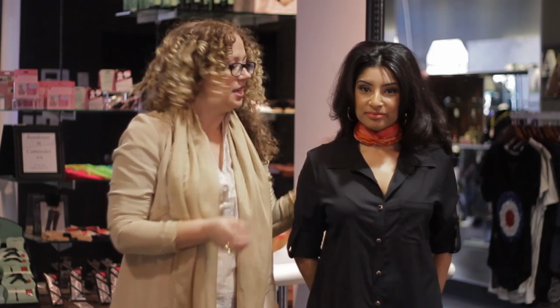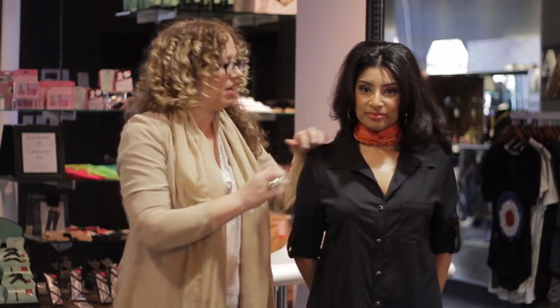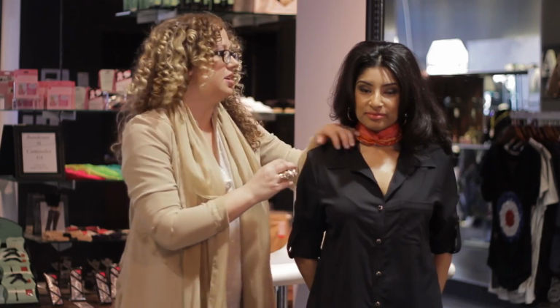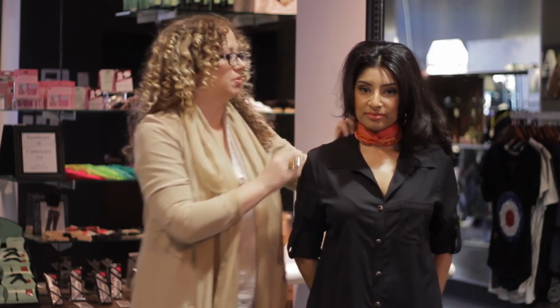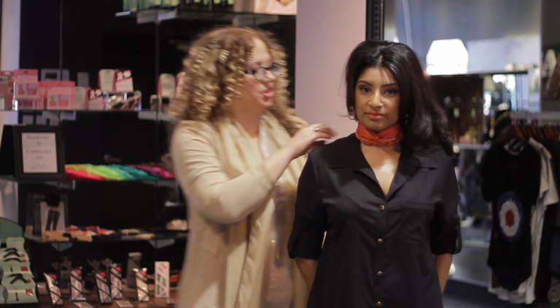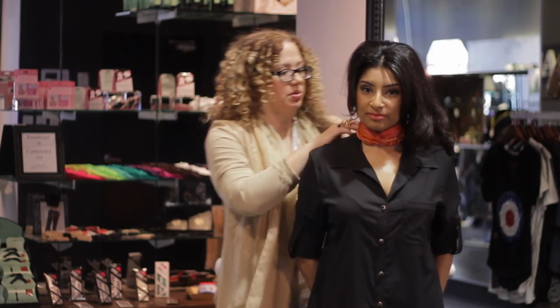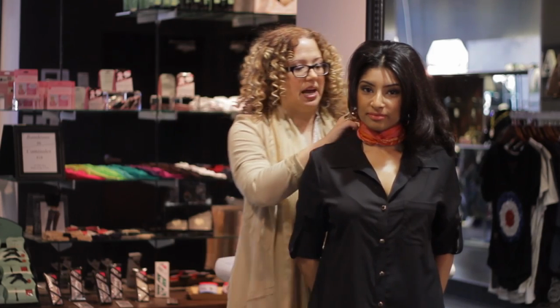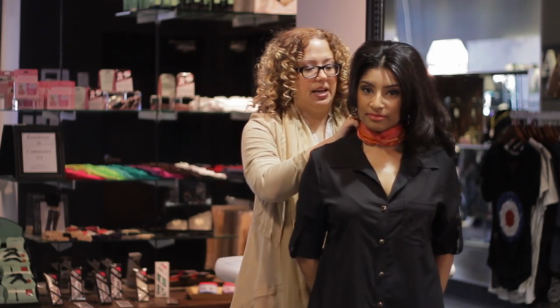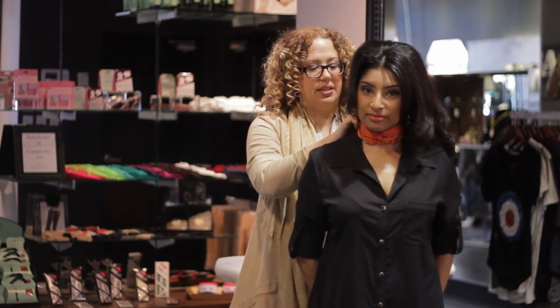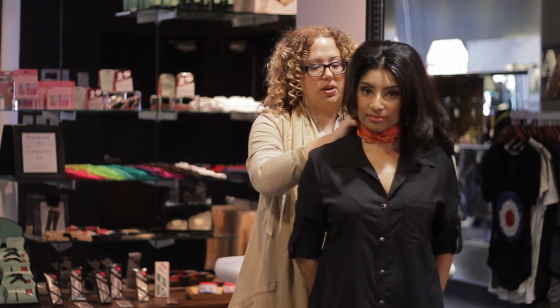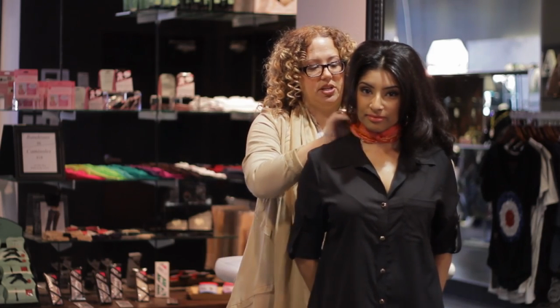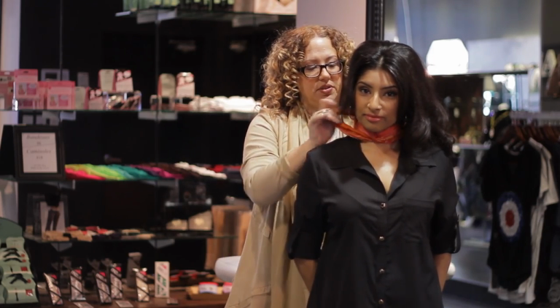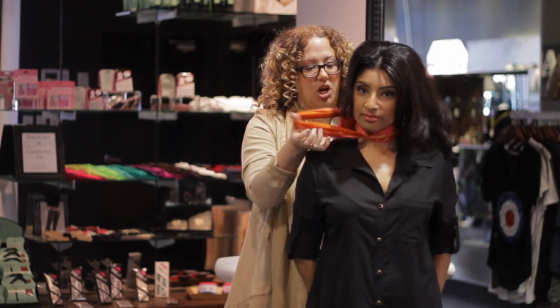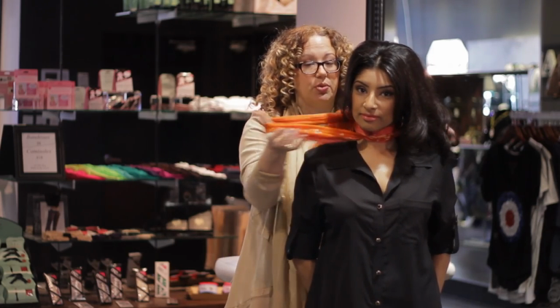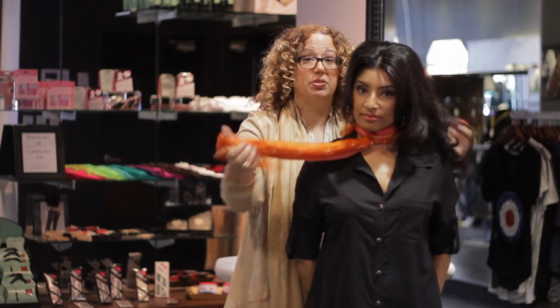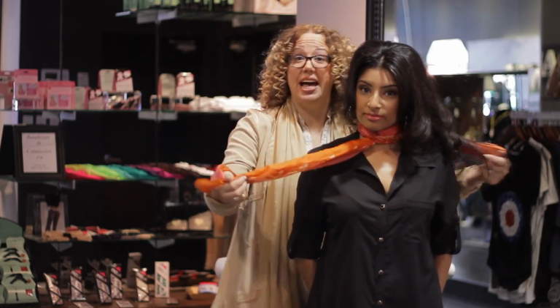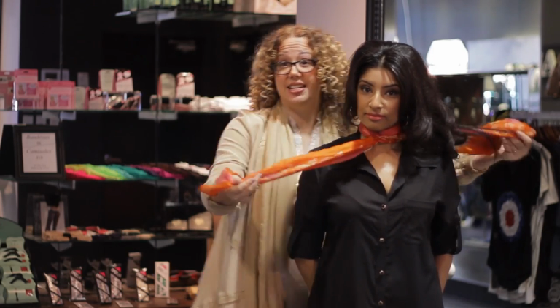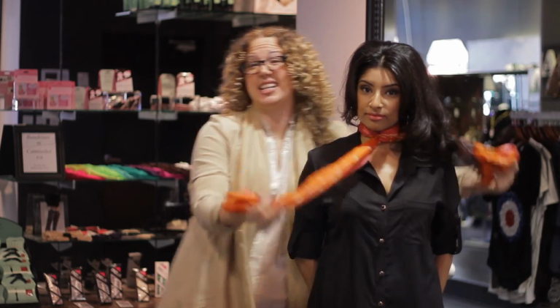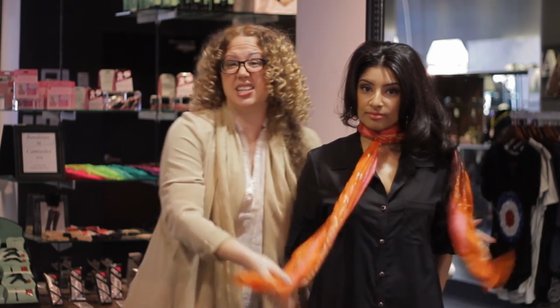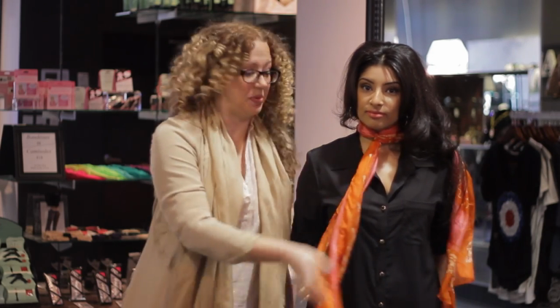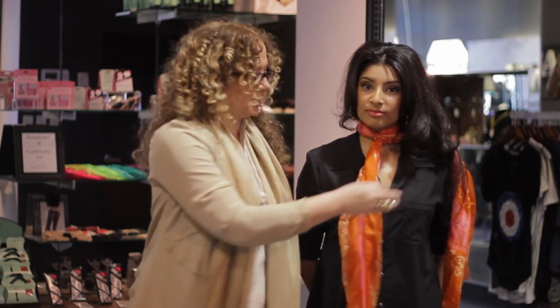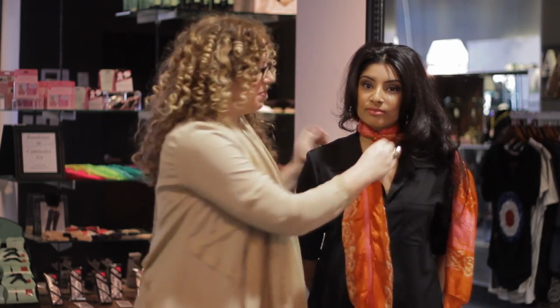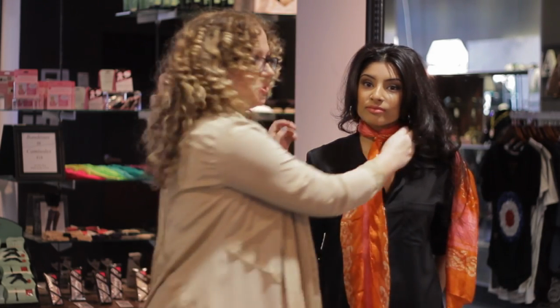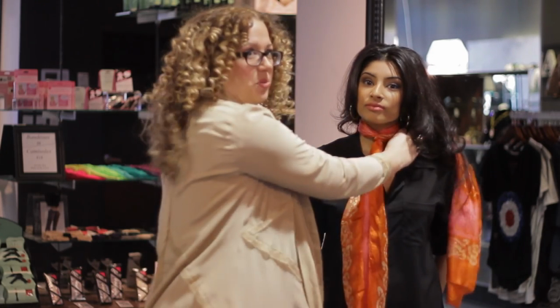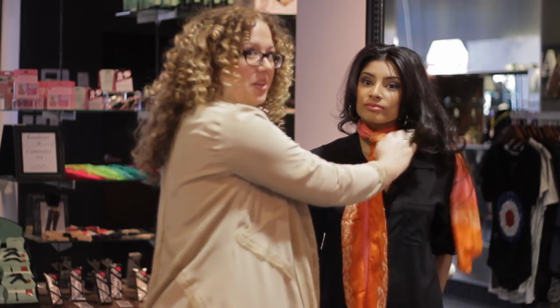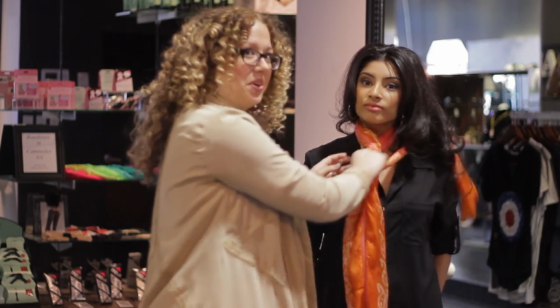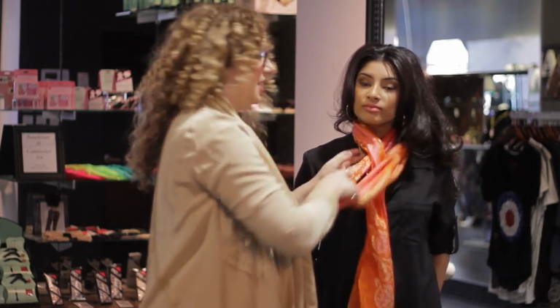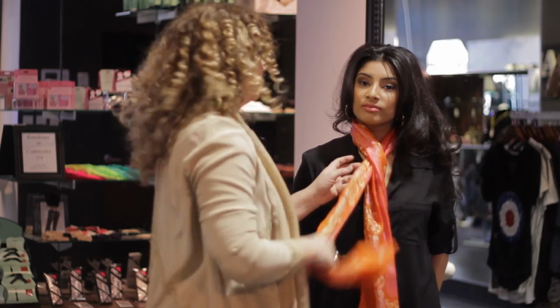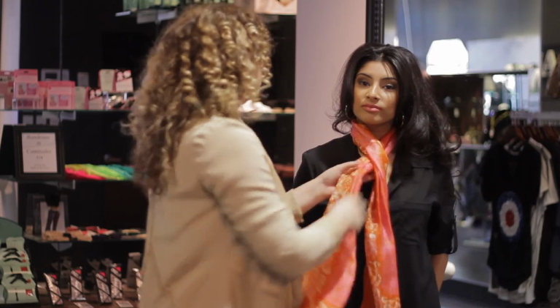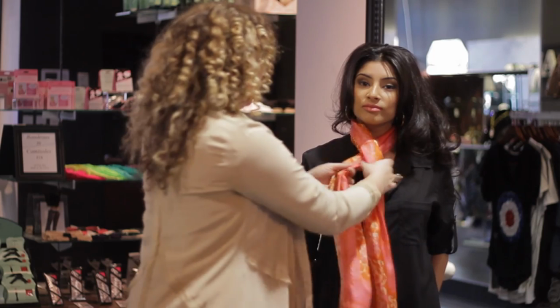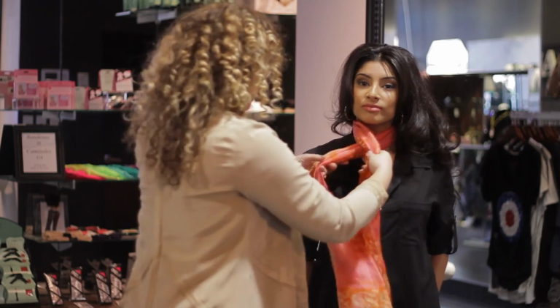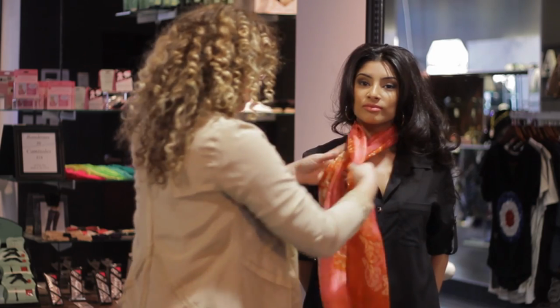Our number two way is called the rosette. It takes a little bit more time, but it's really worth it — it's really cute.